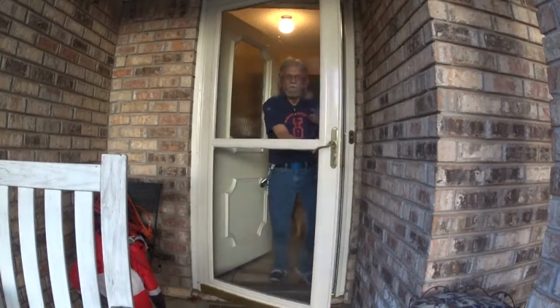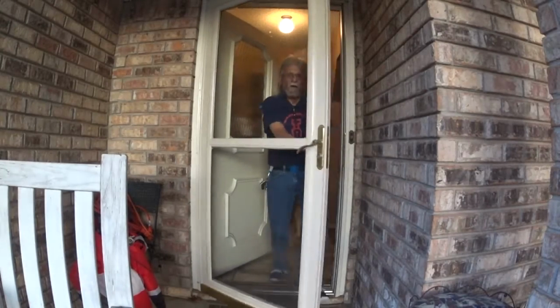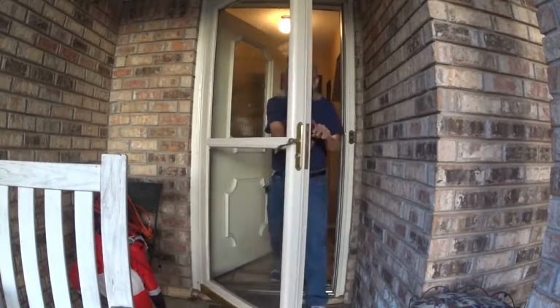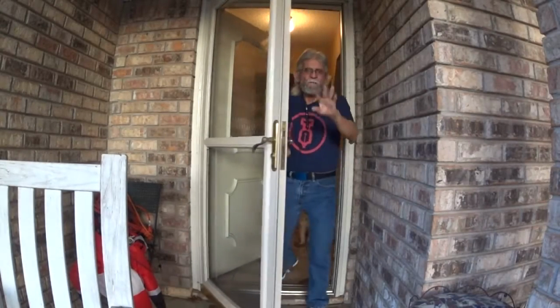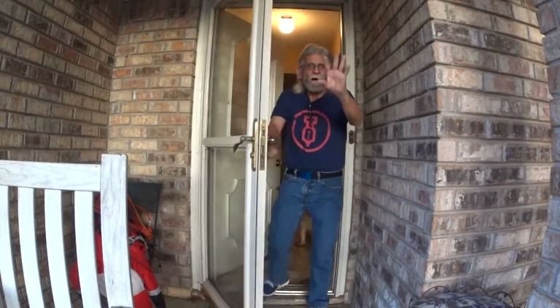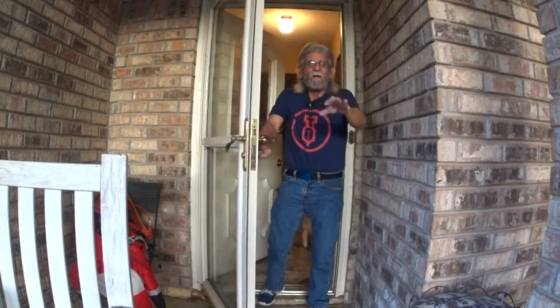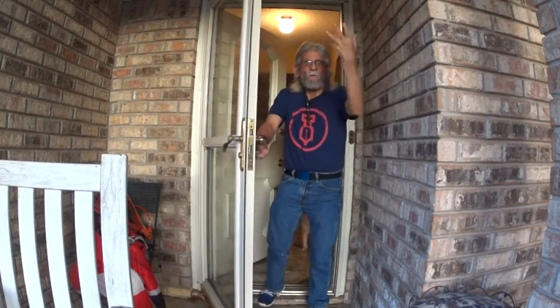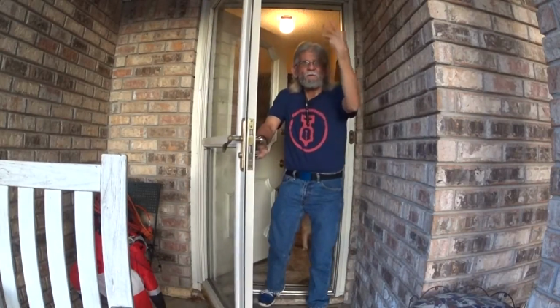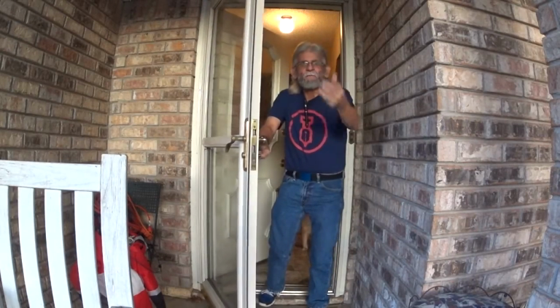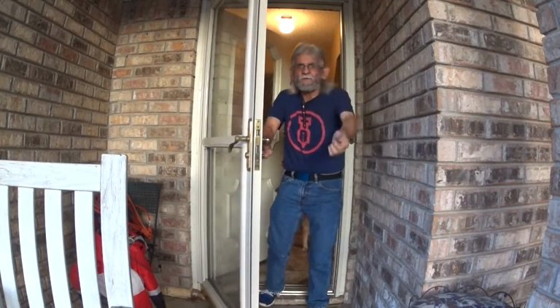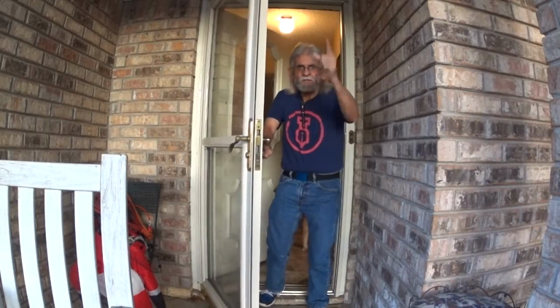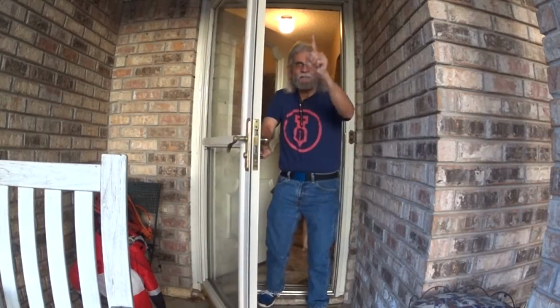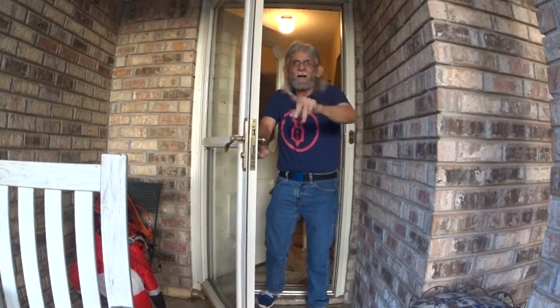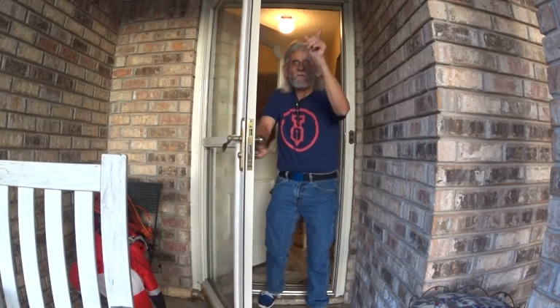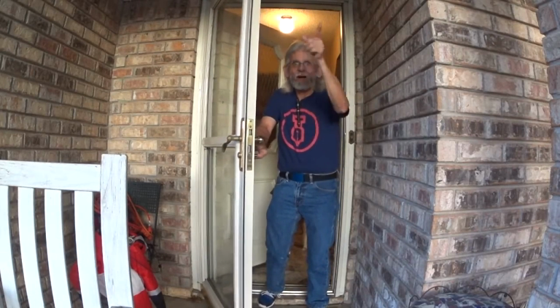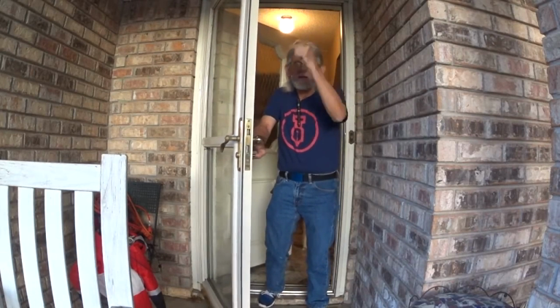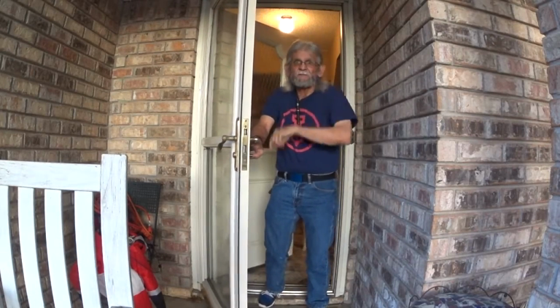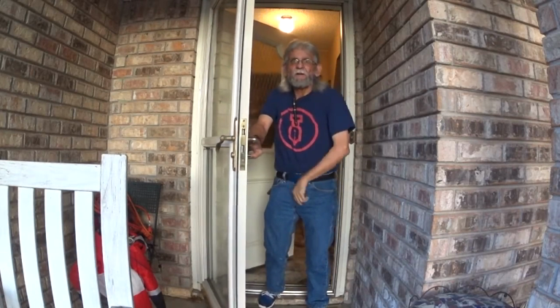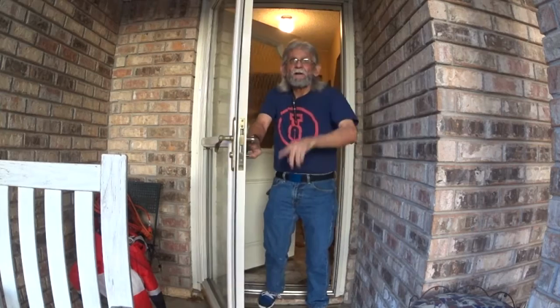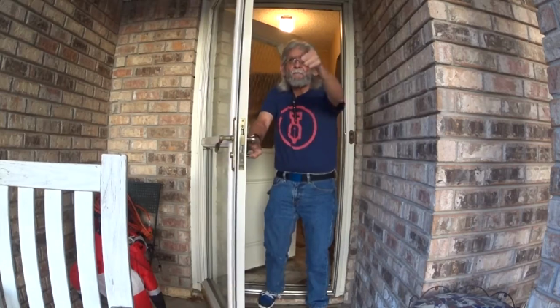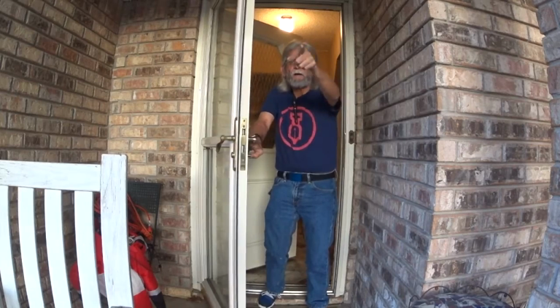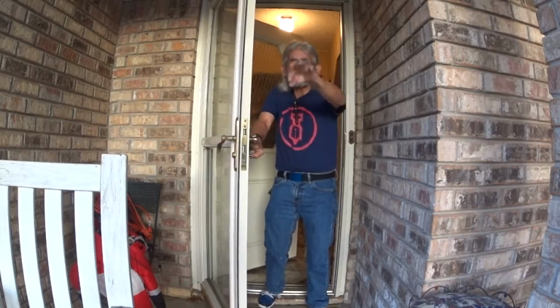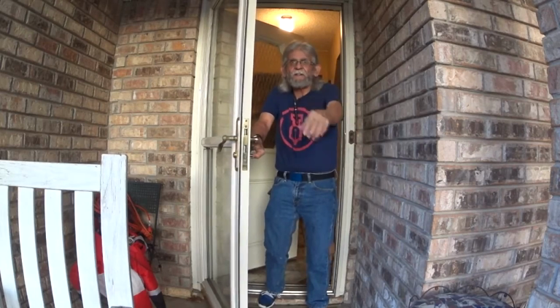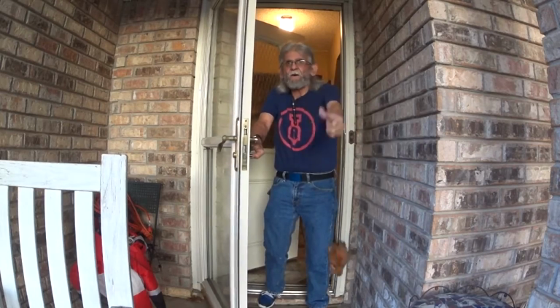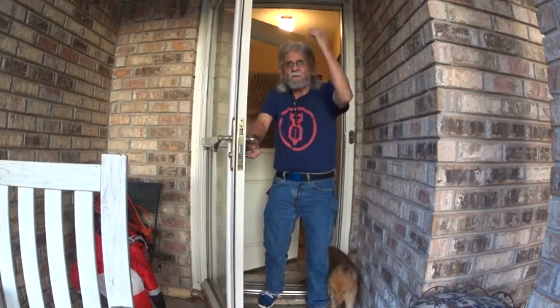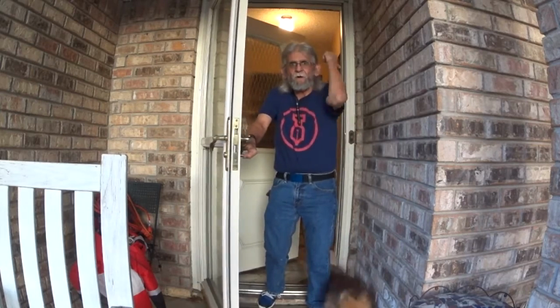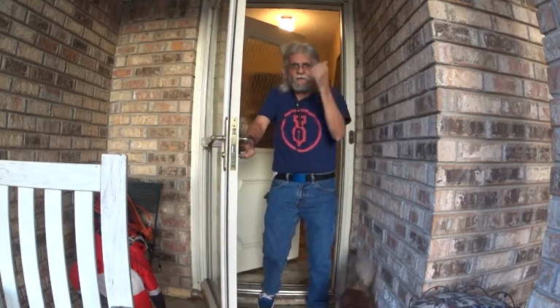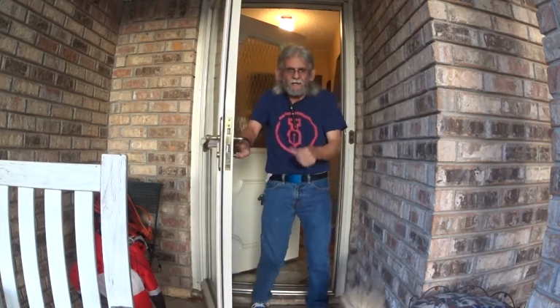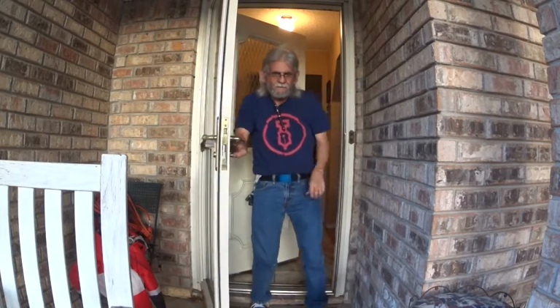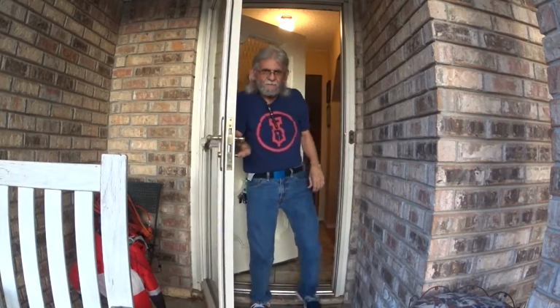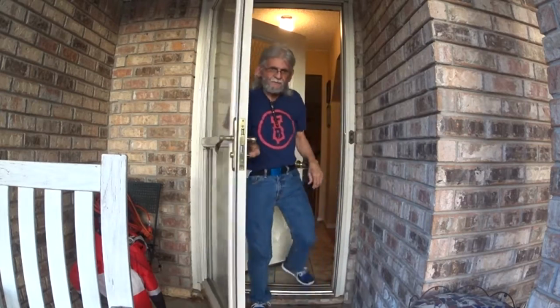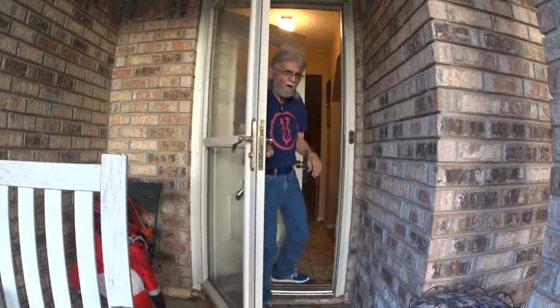Welcome everybody! It's just in time for our next pen video. Come on in! Let's go!